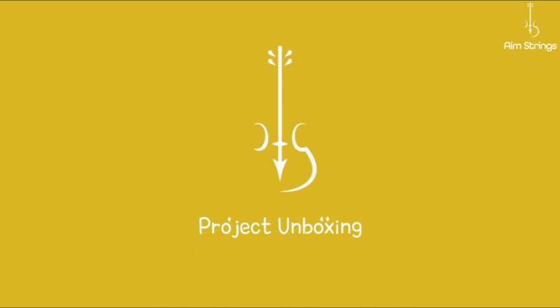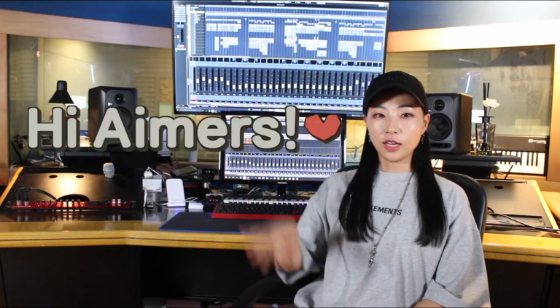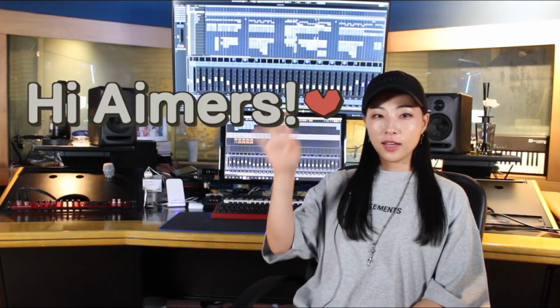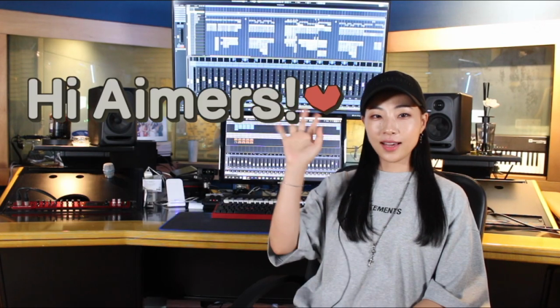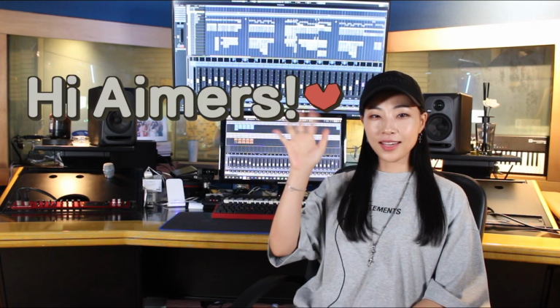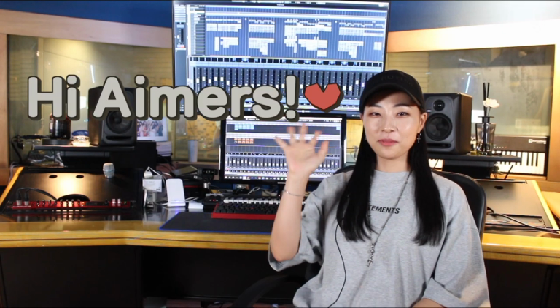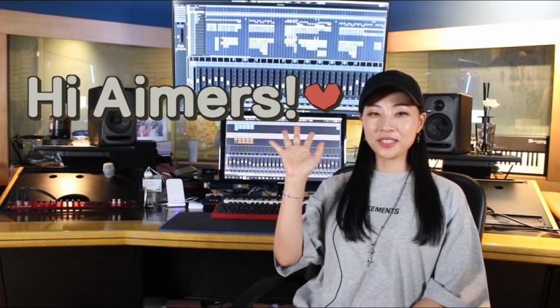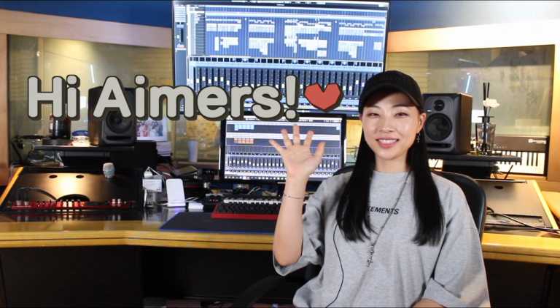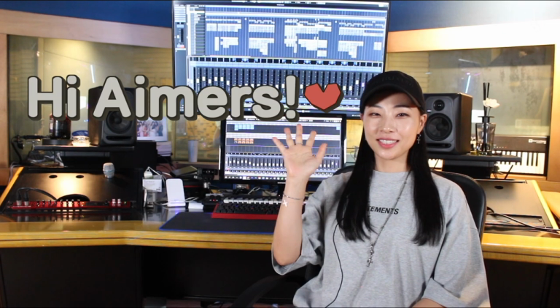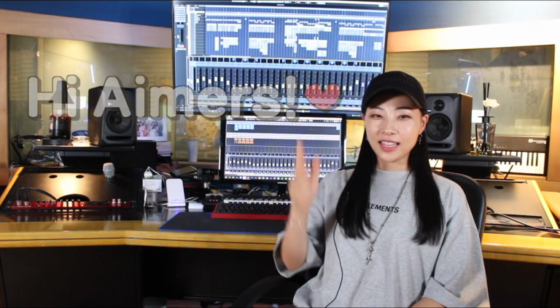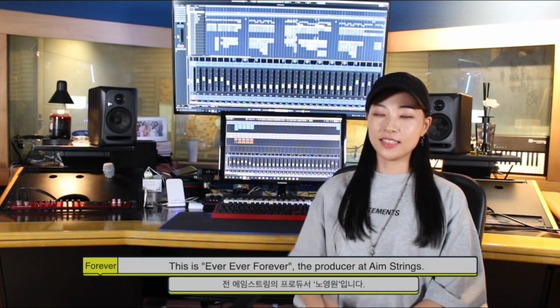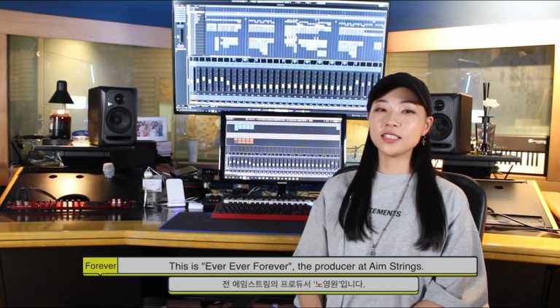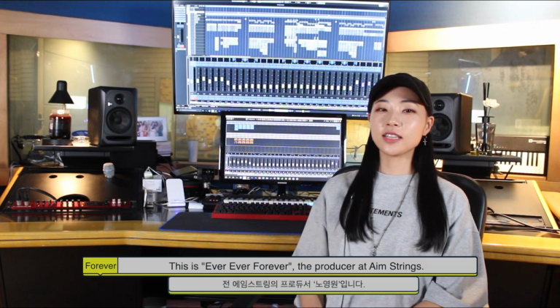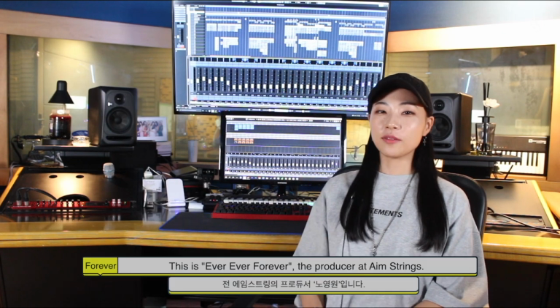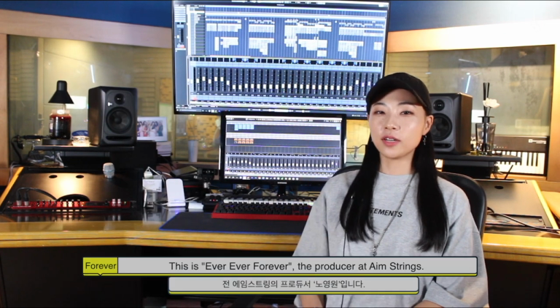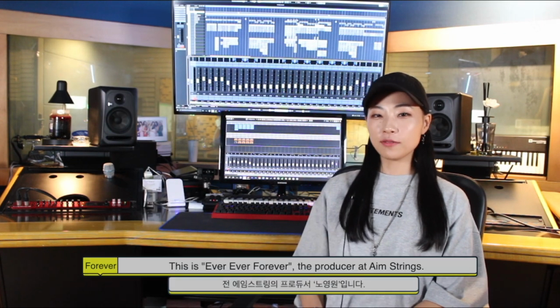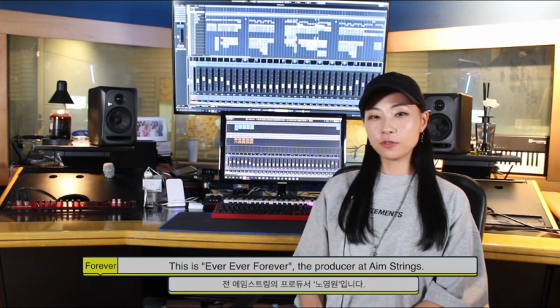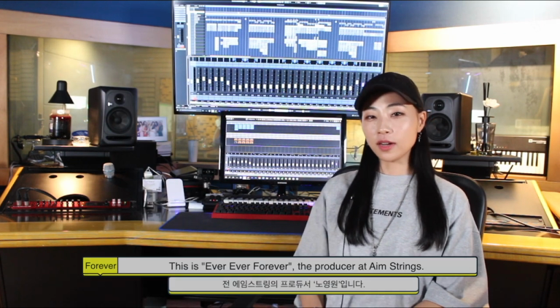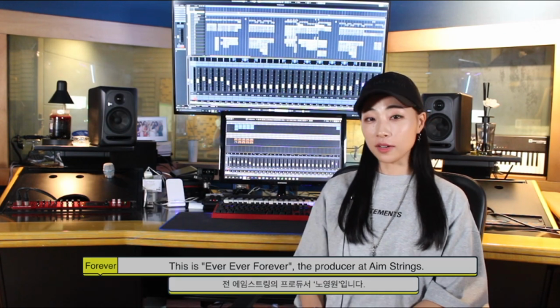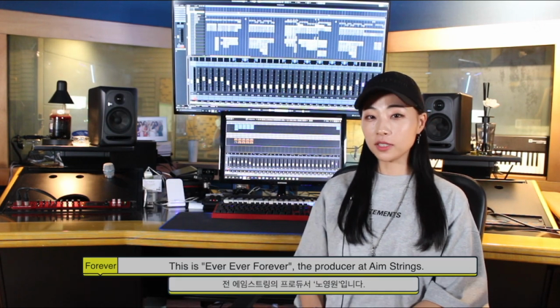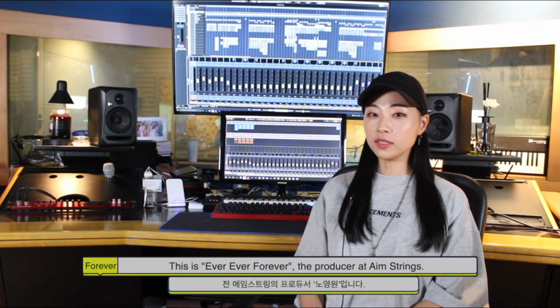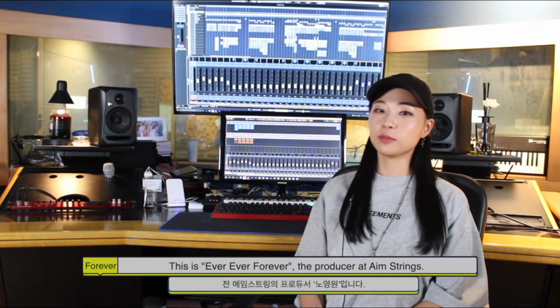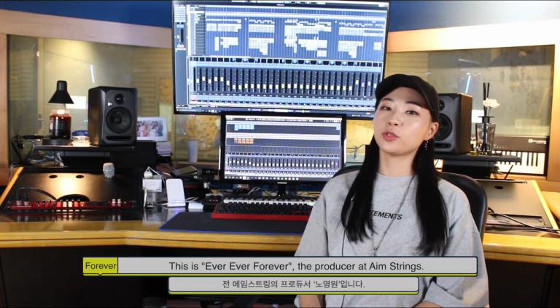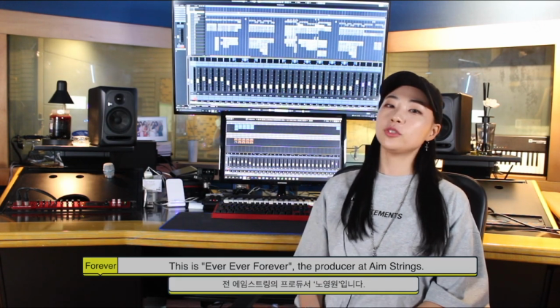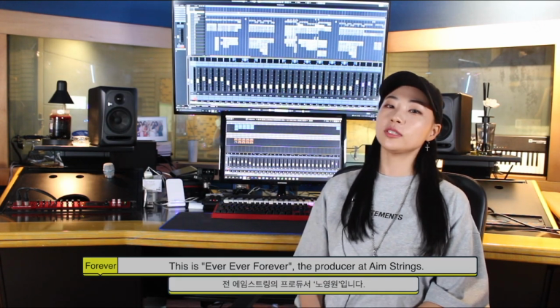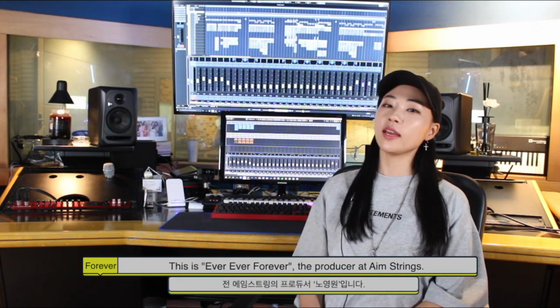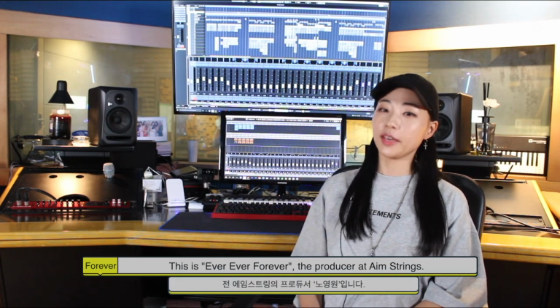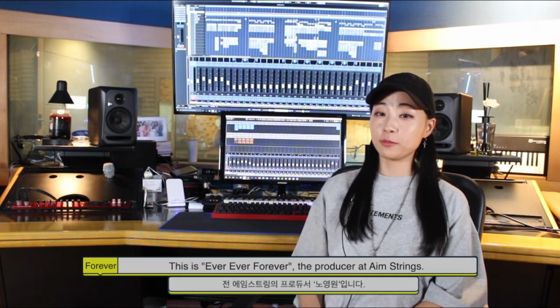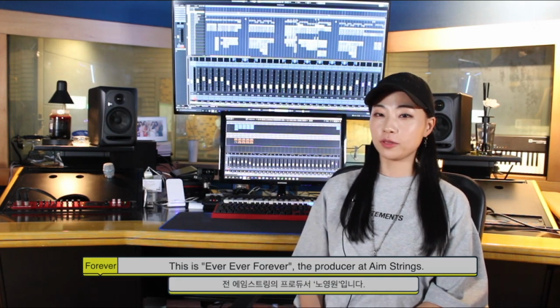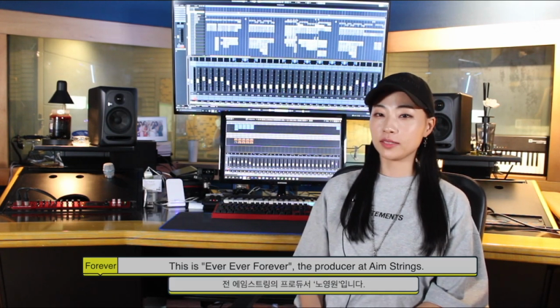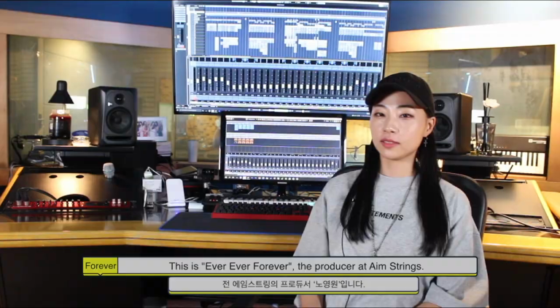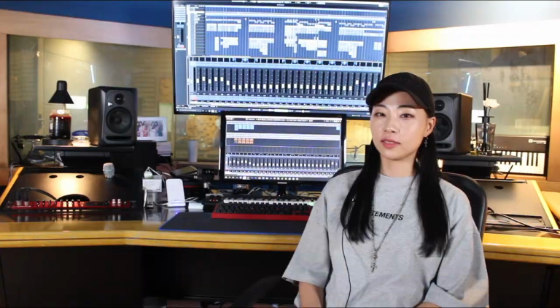Hi, Aimers! This is Ever Ever Forever, the producer at AimStreams.